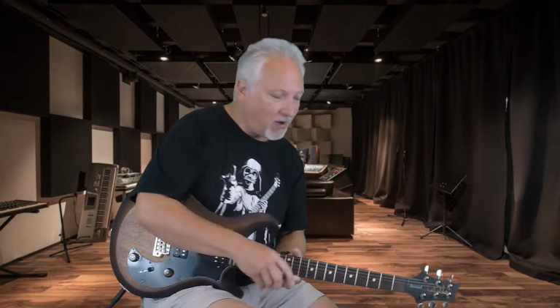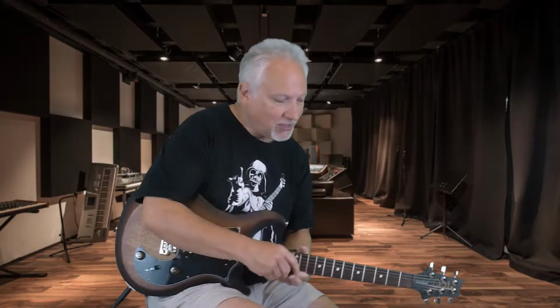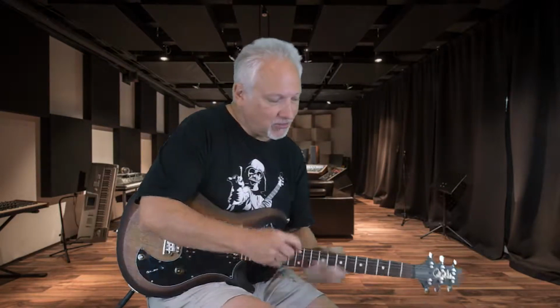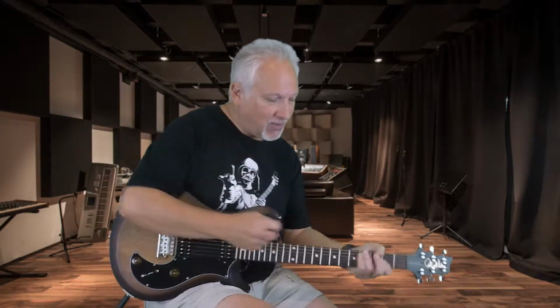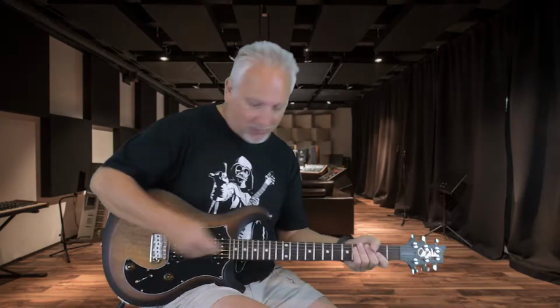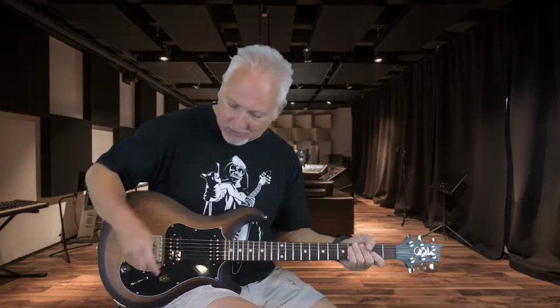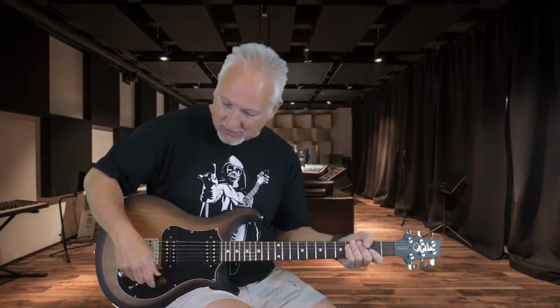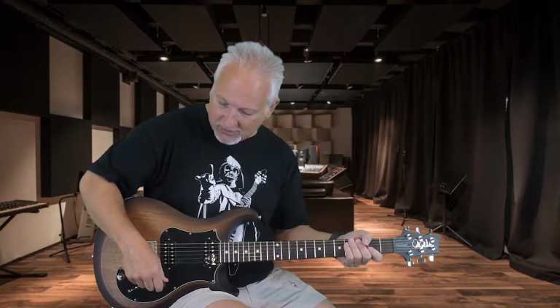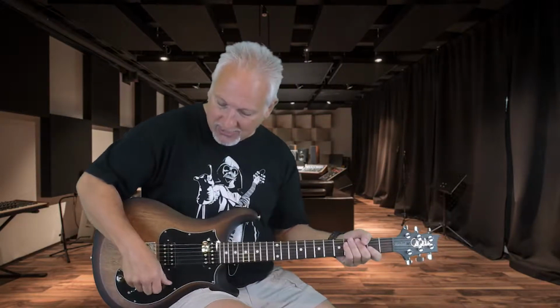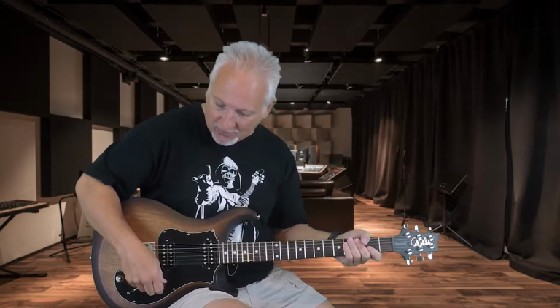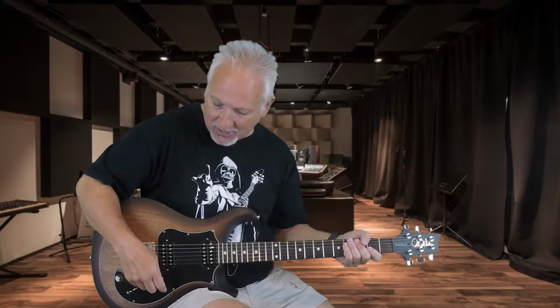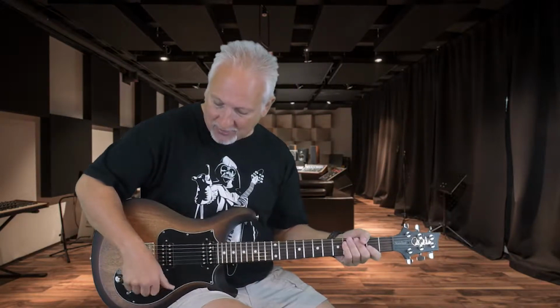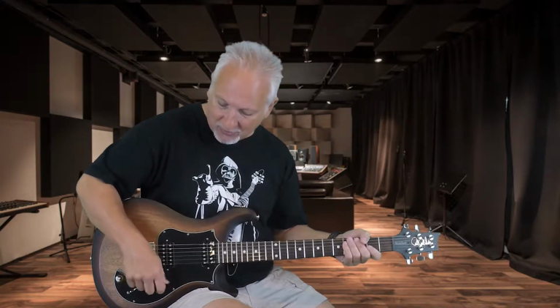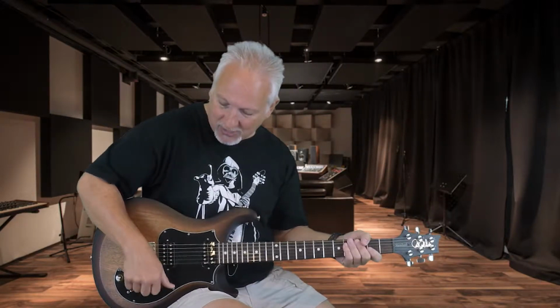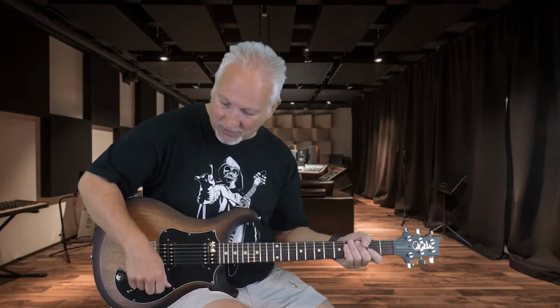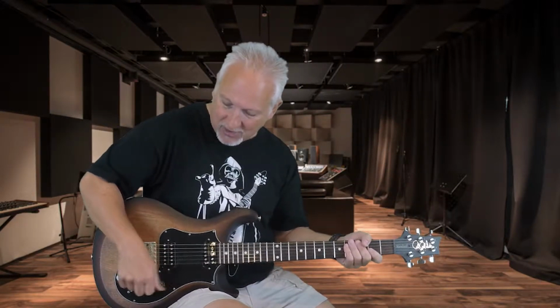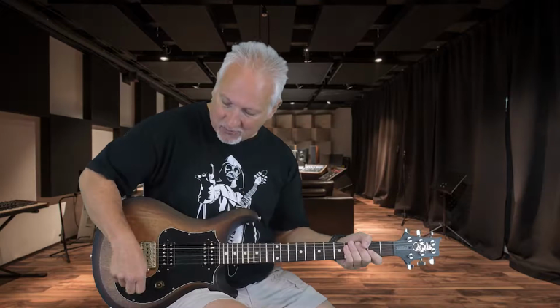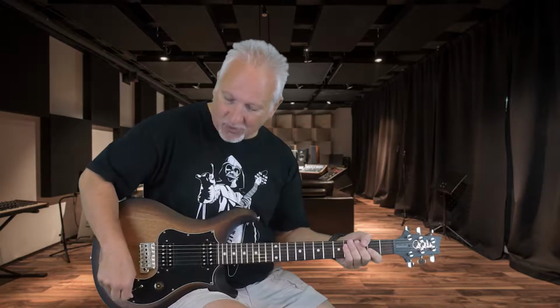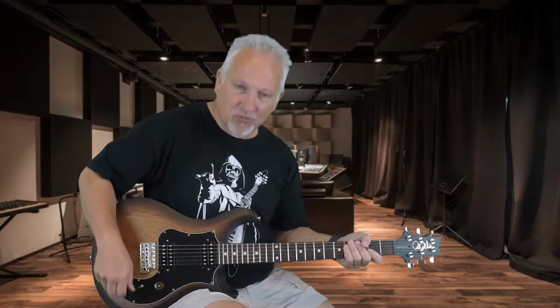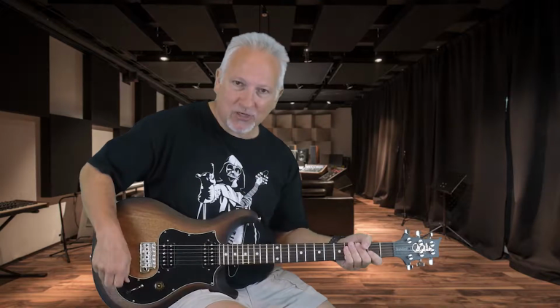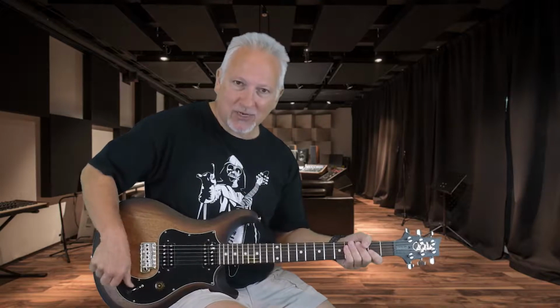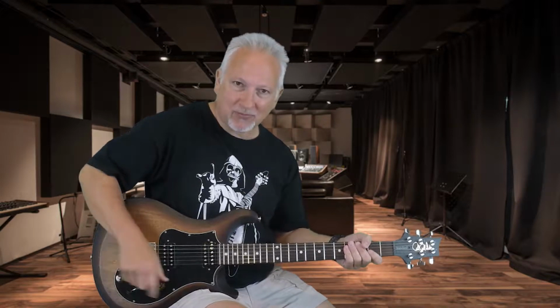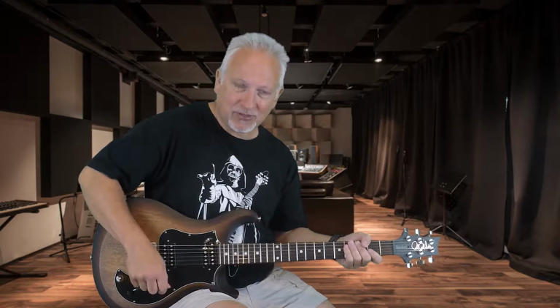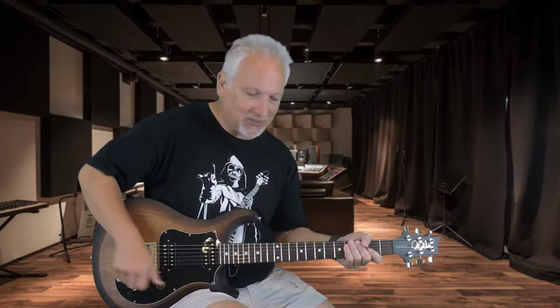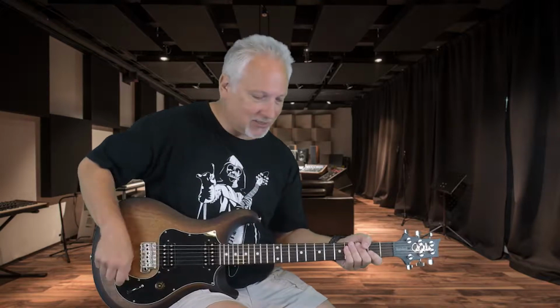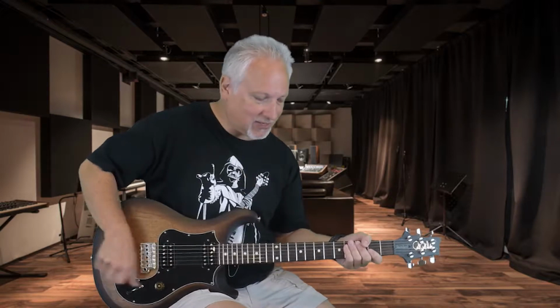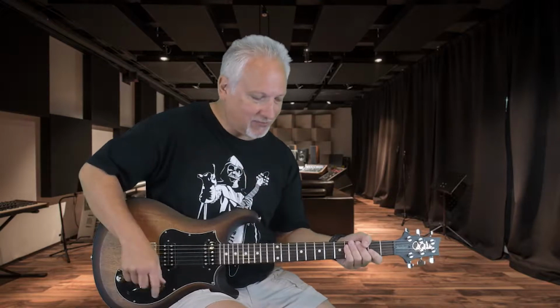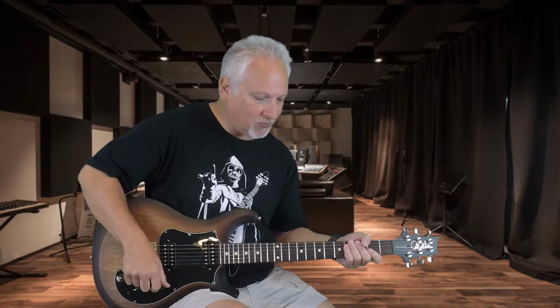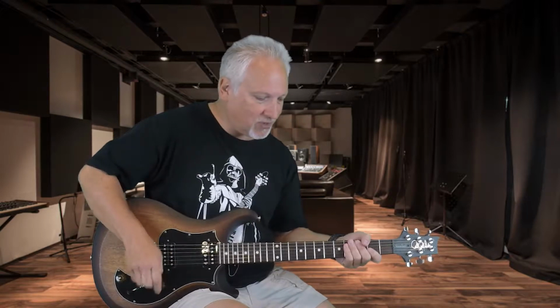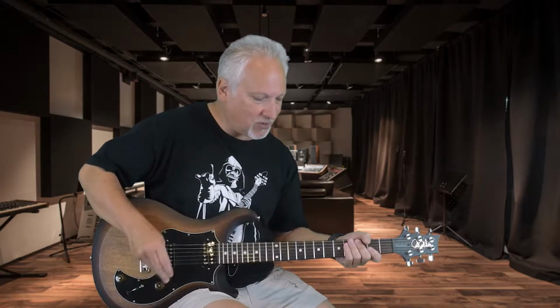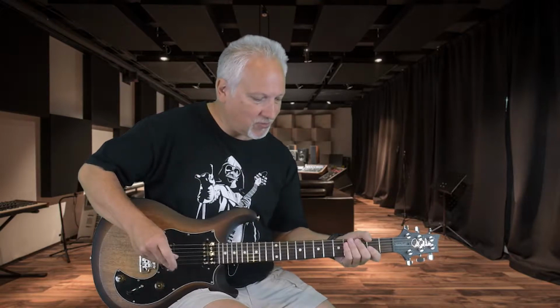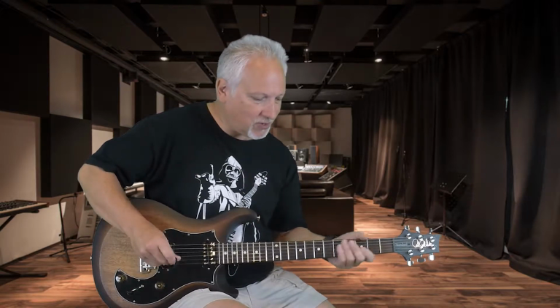So that was the neck pickup that I was playing there. We'll go to the bridge pickup and see what it sounds like — full humbucker on.